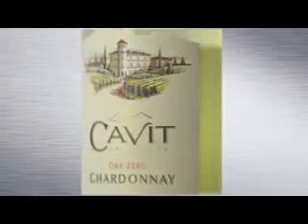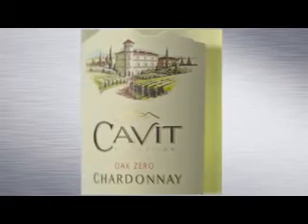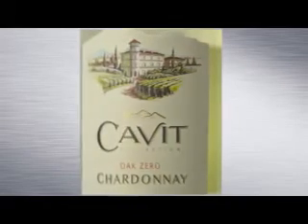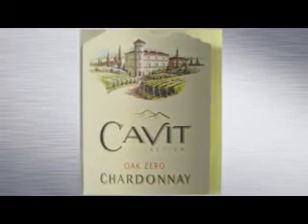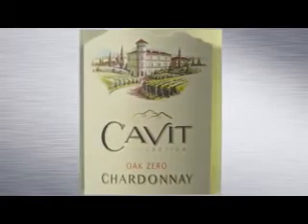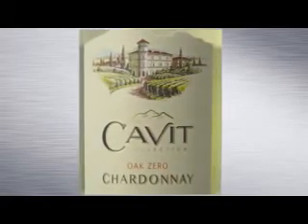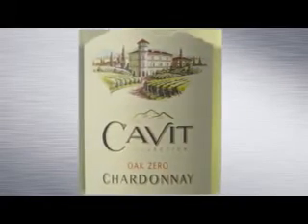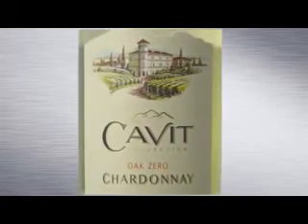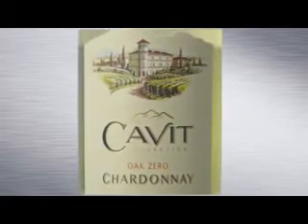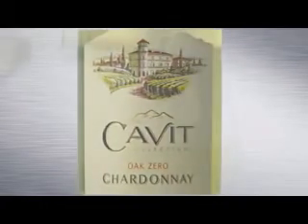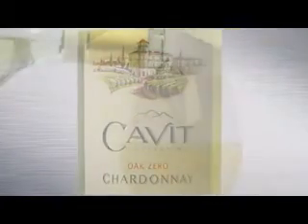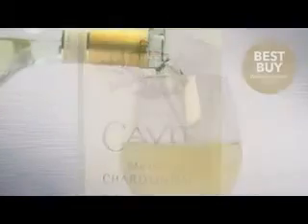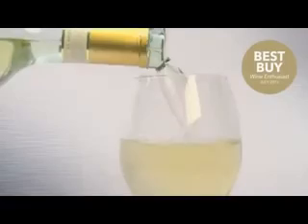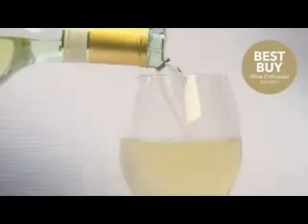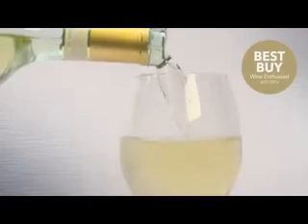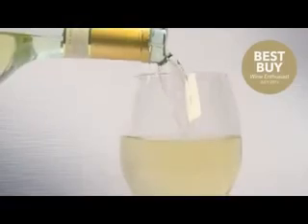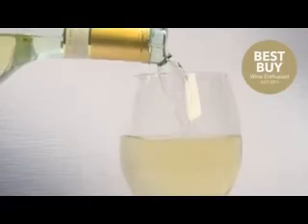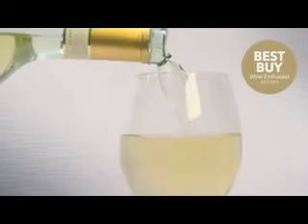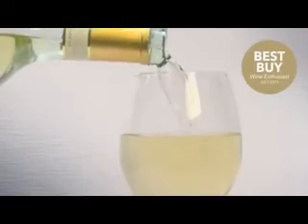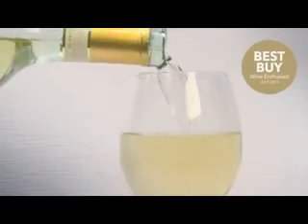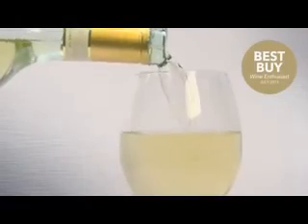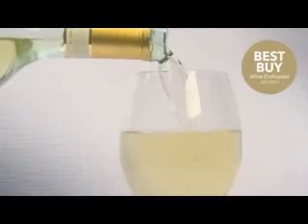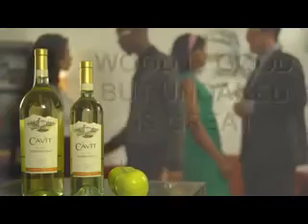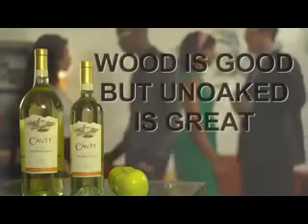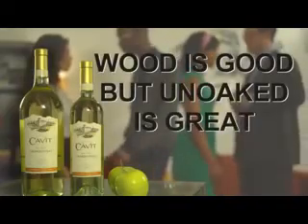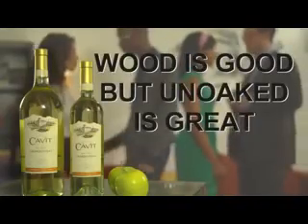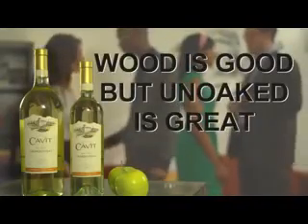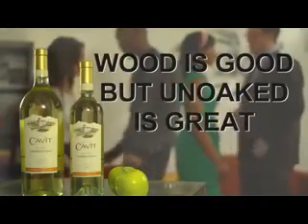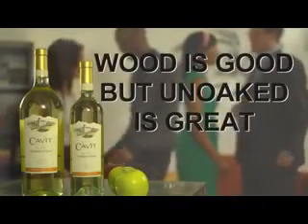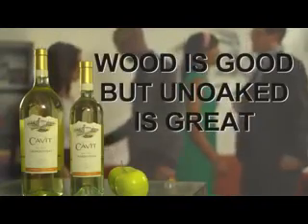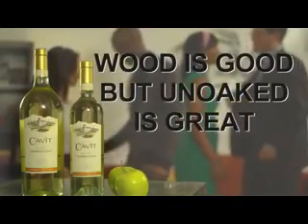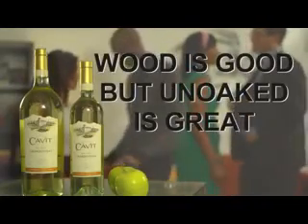Cavite un-oaked Chardonnay. When quality matters. Wood is good, but un-oaked is great.